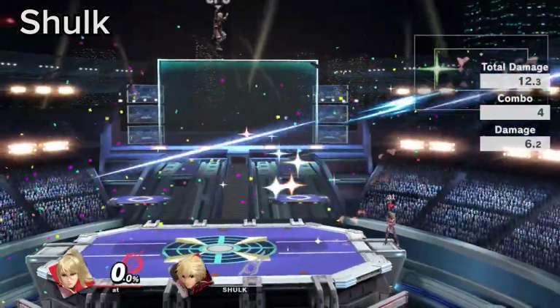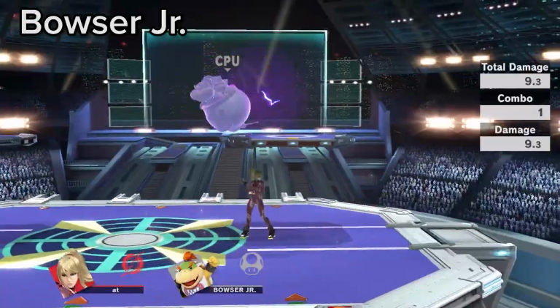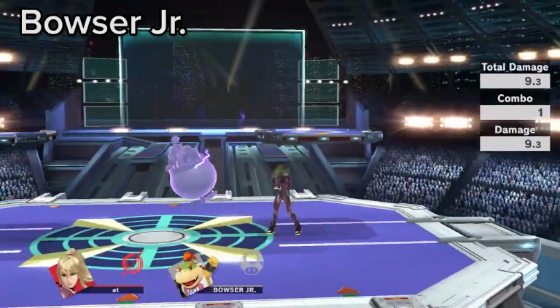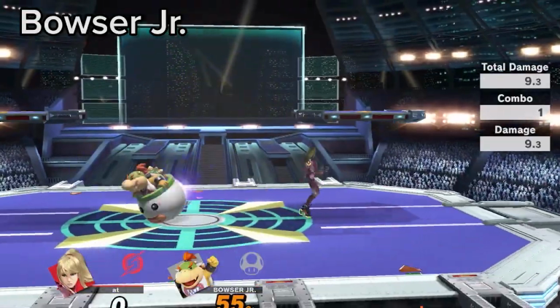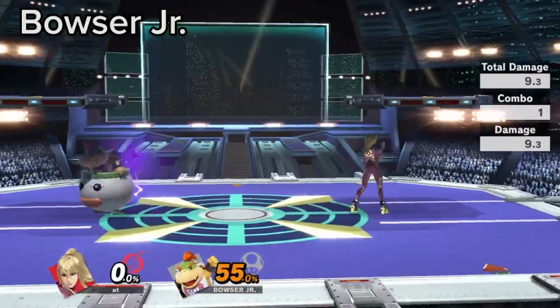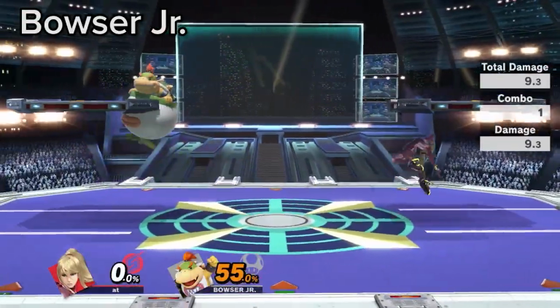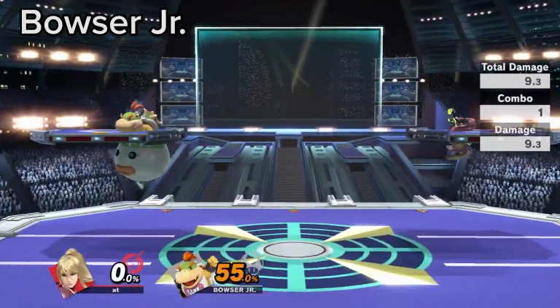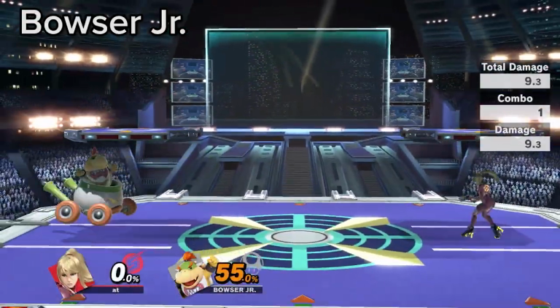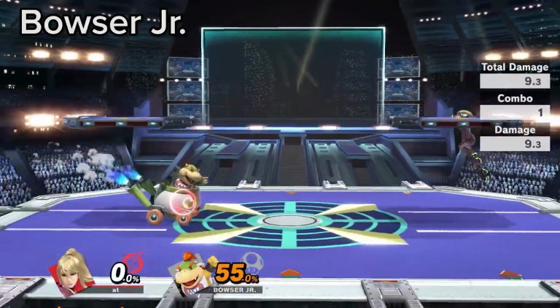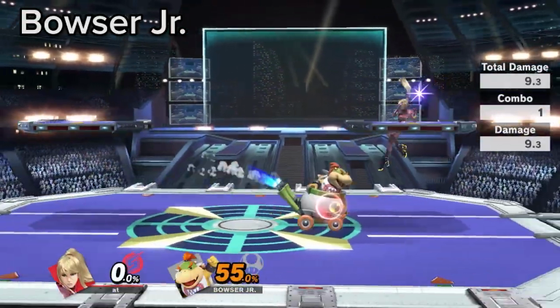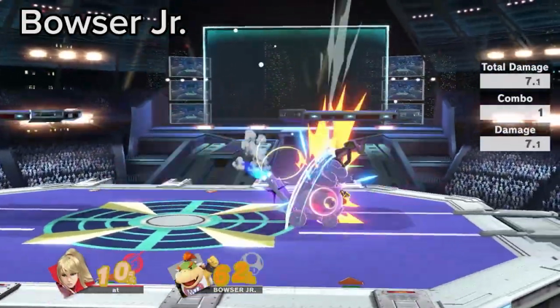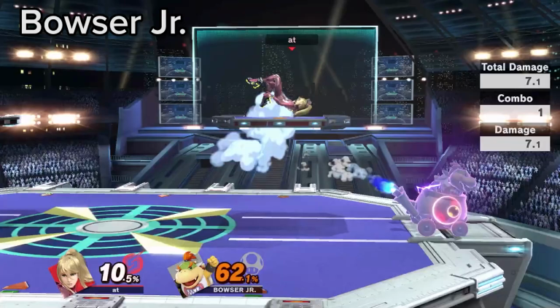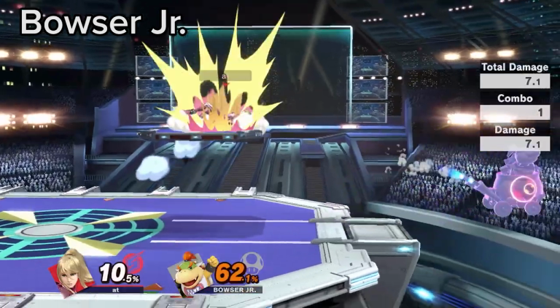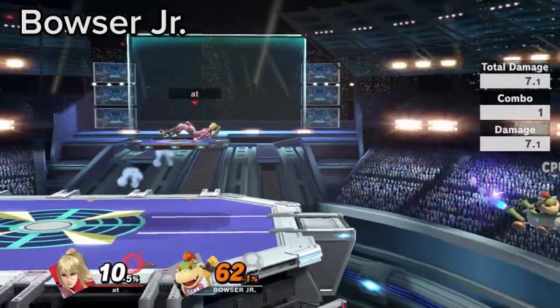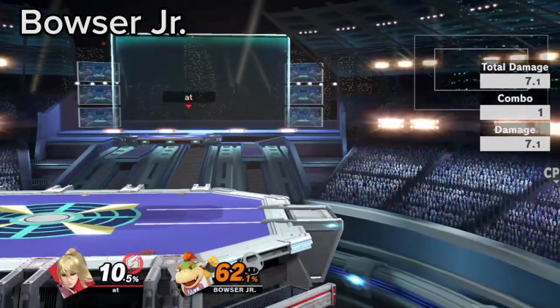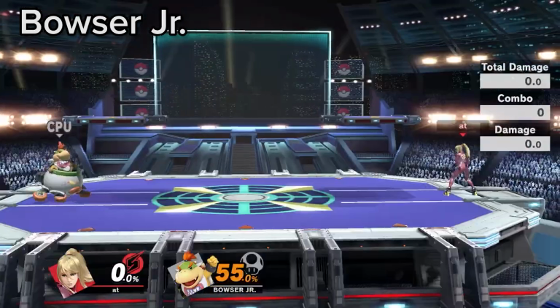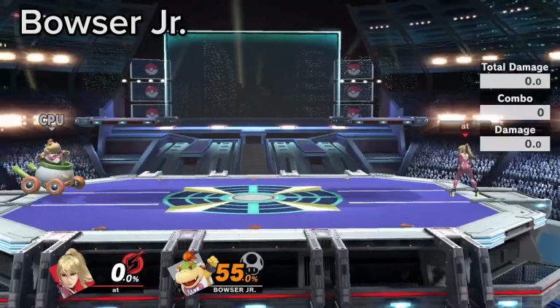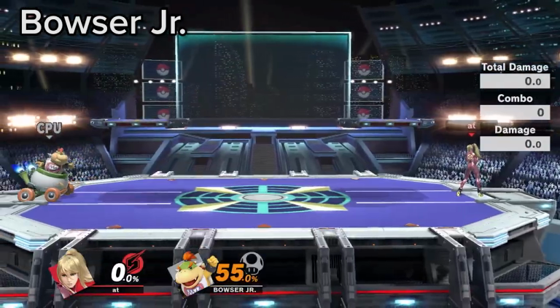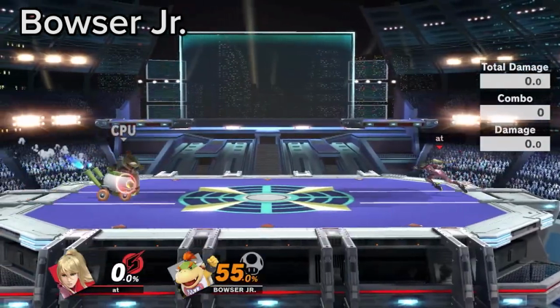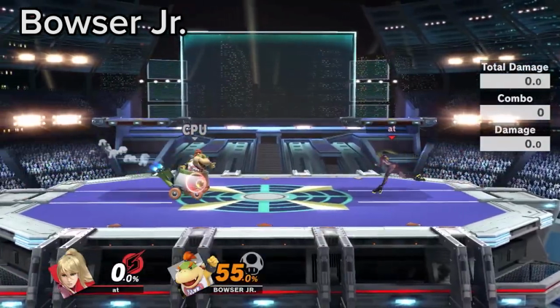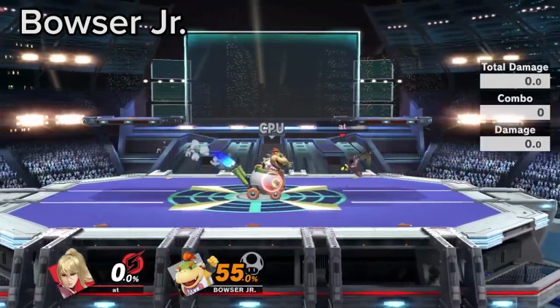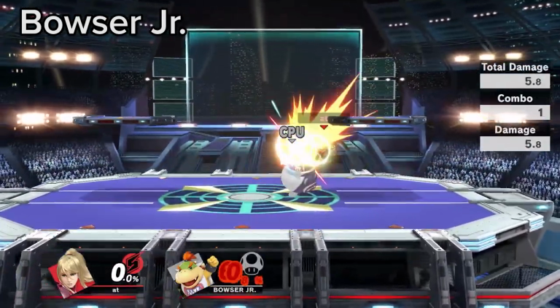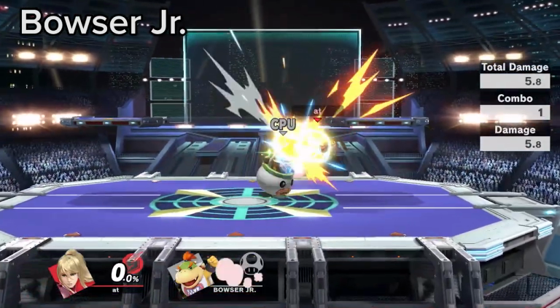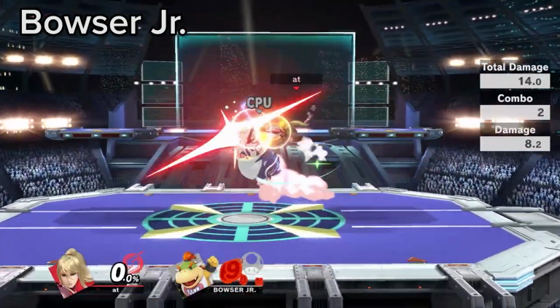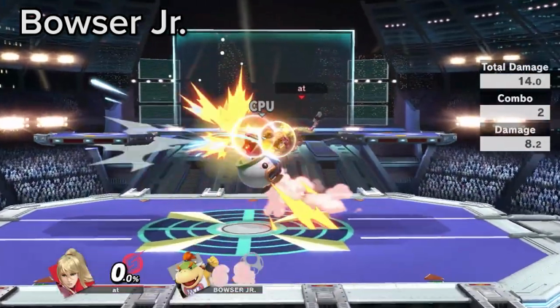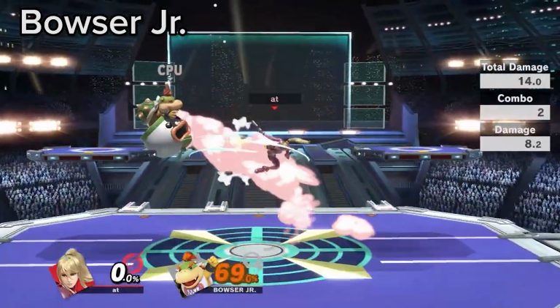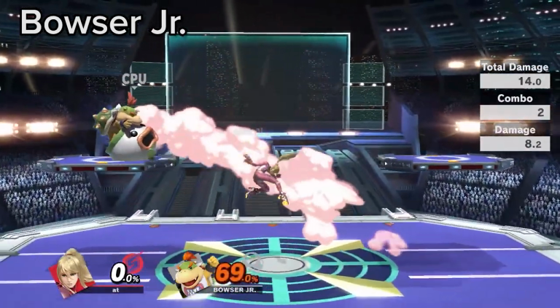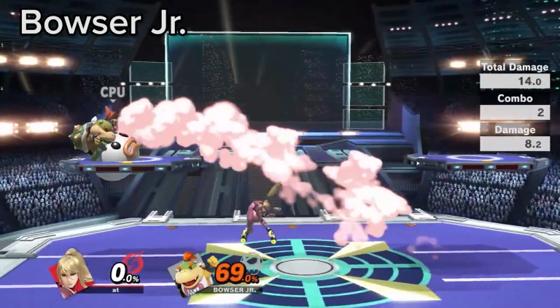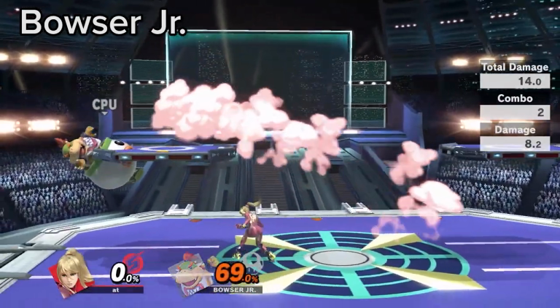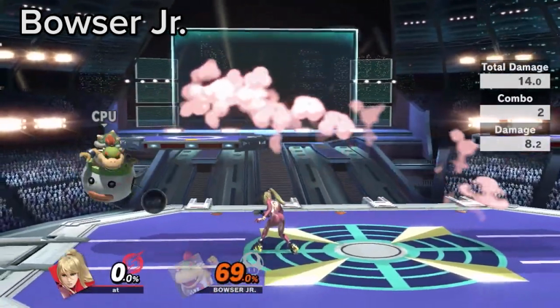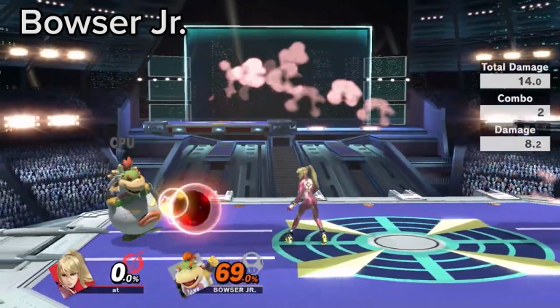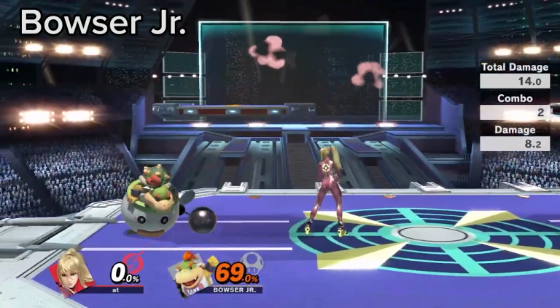When Bowser Jr. uses Clown Cart, he has super armor on his body but not on his head. ZSS can short hop fair to break him out of it.